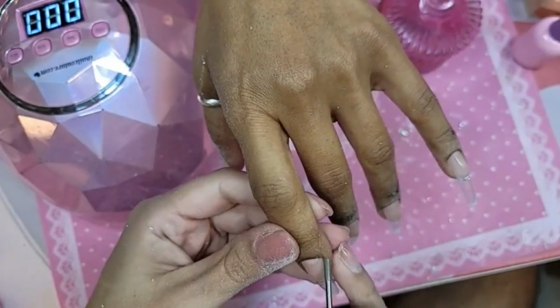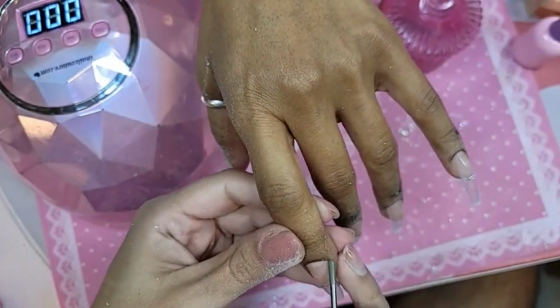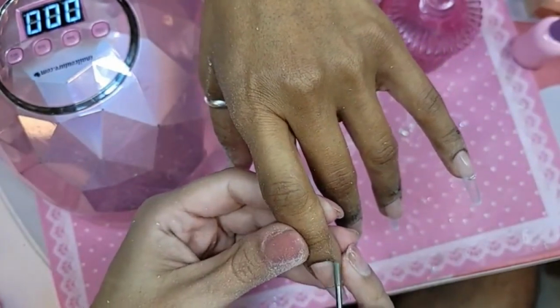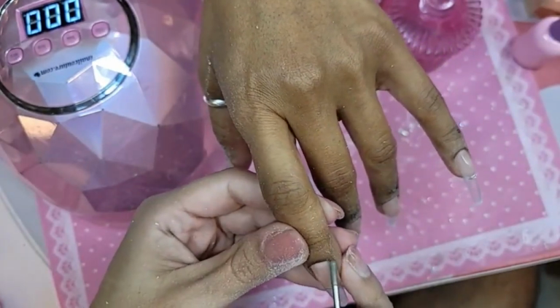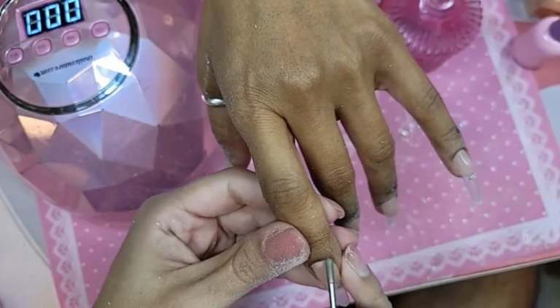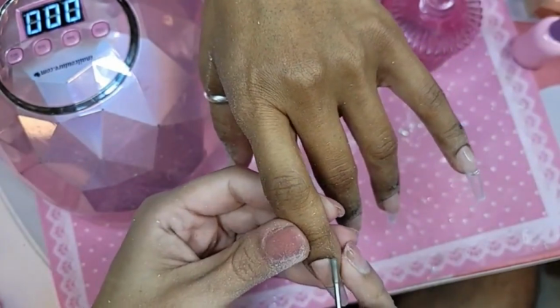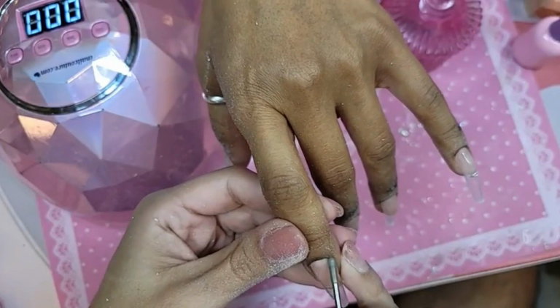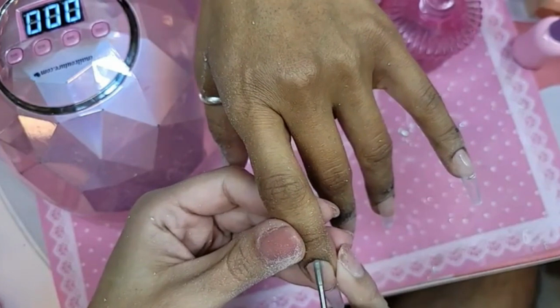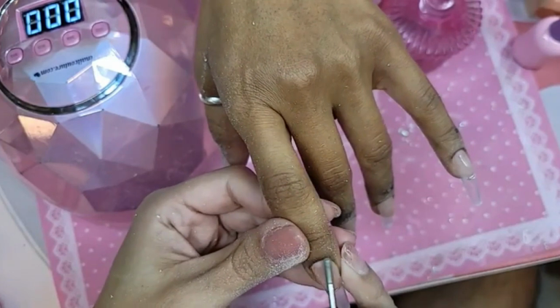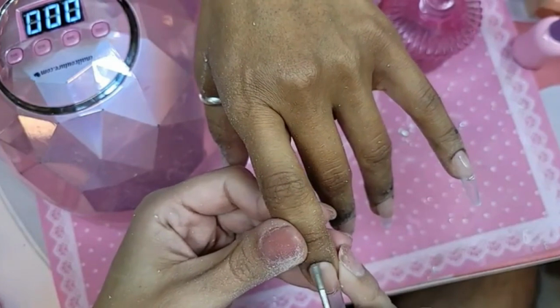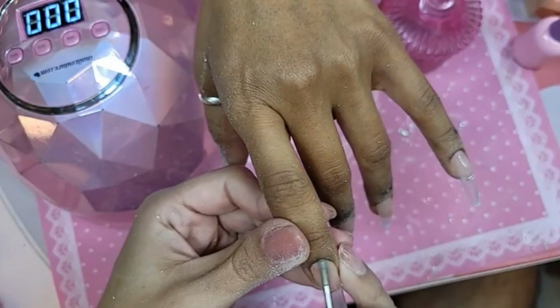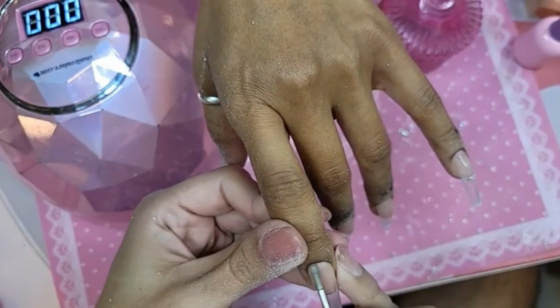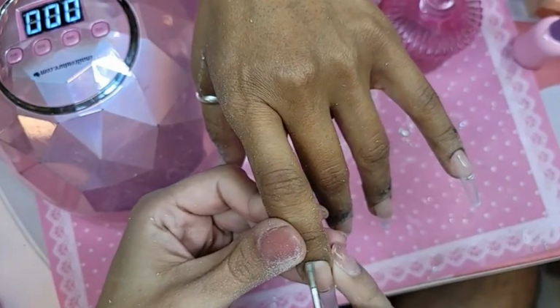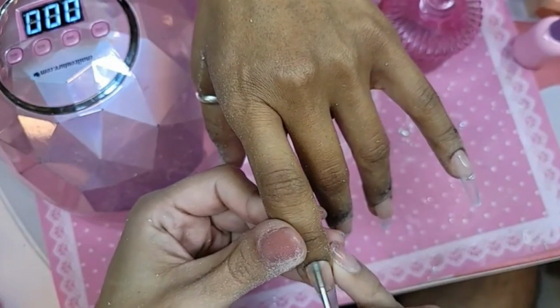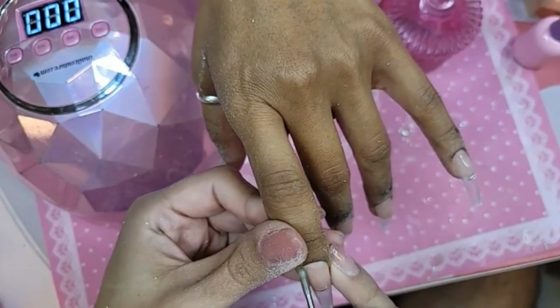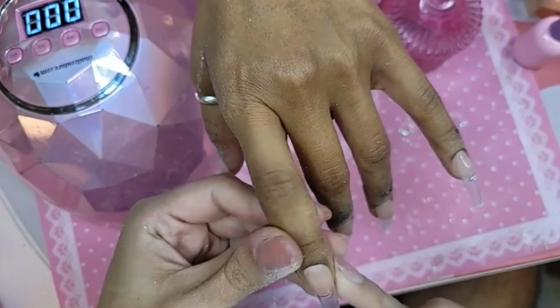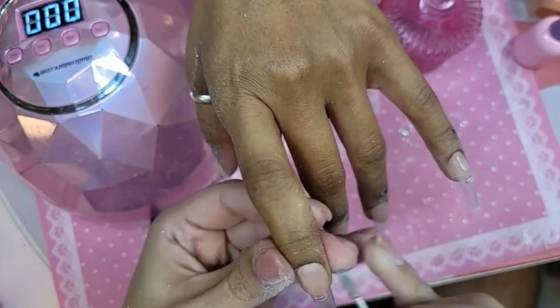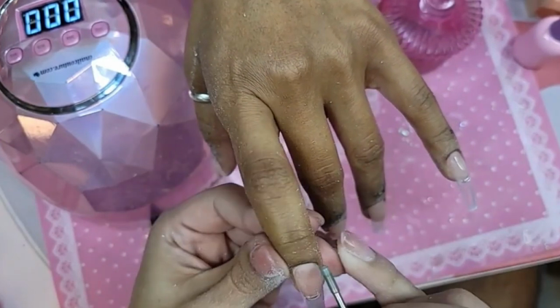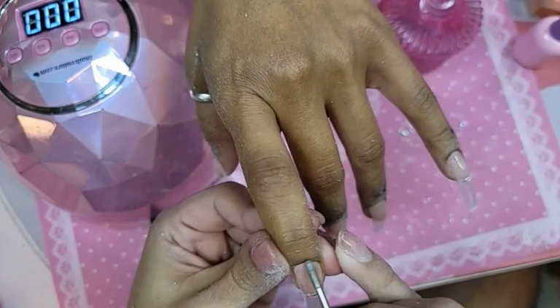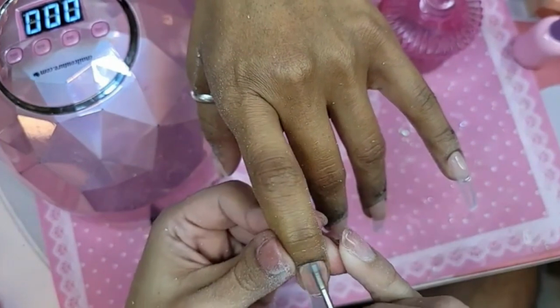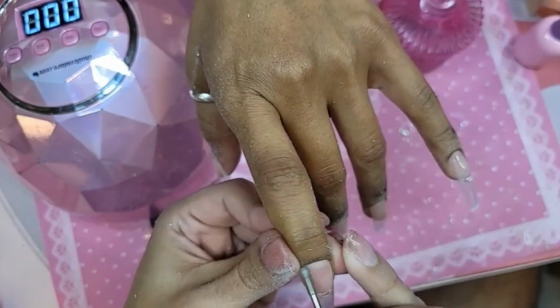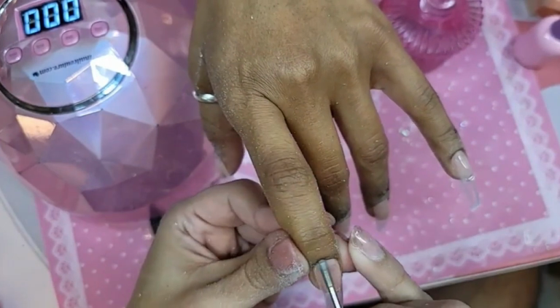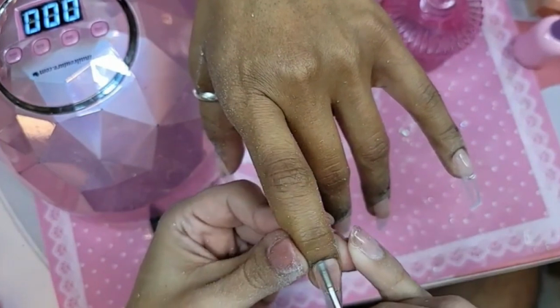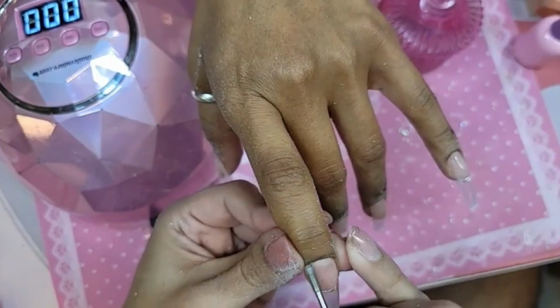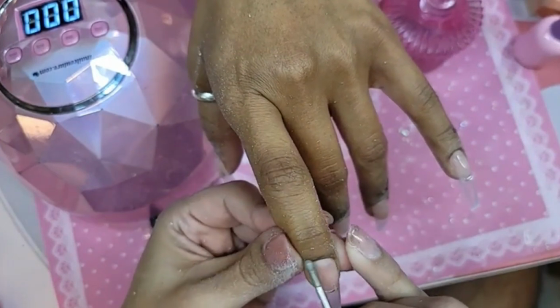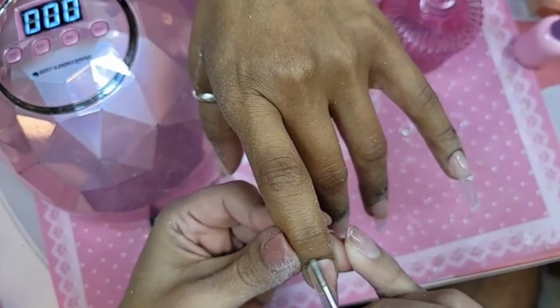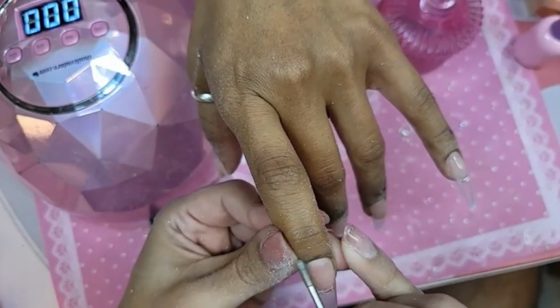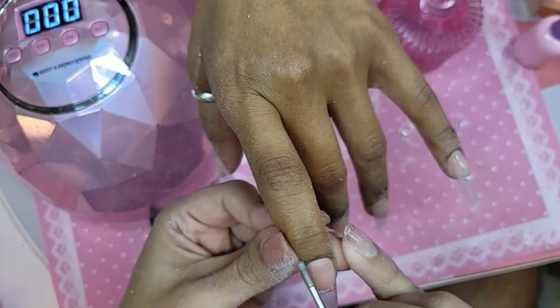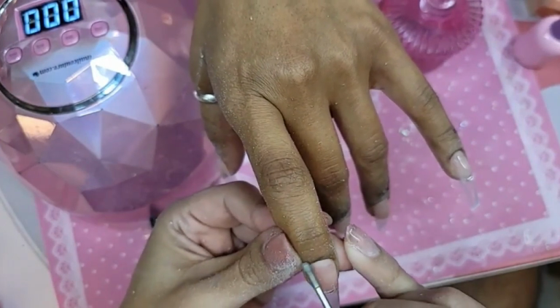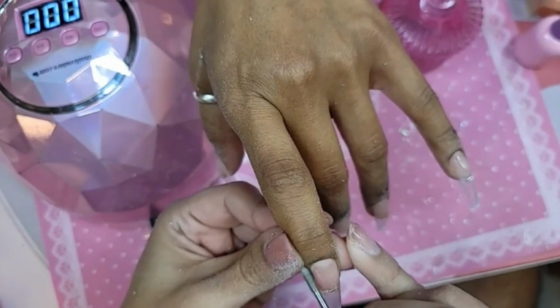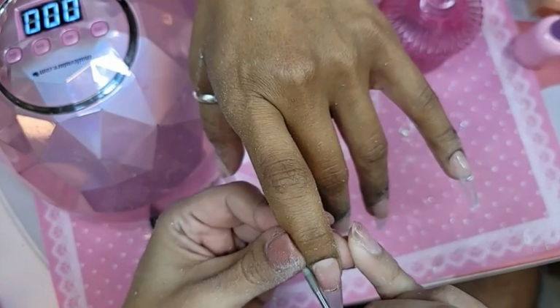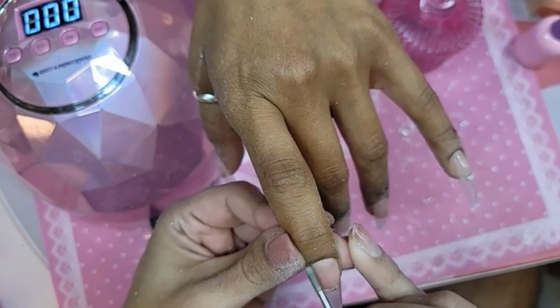I'm going to go back in really gently with the diamond prep just to further refine any dry non-living tissue.